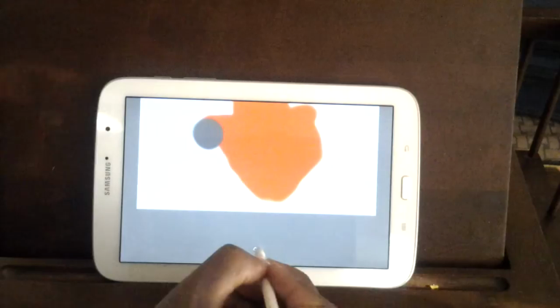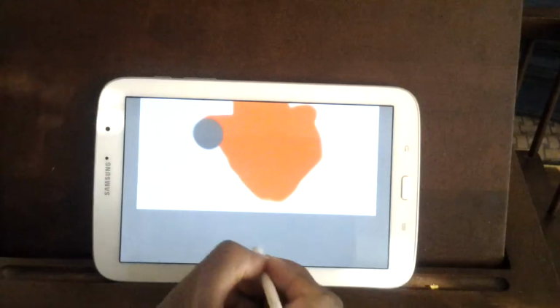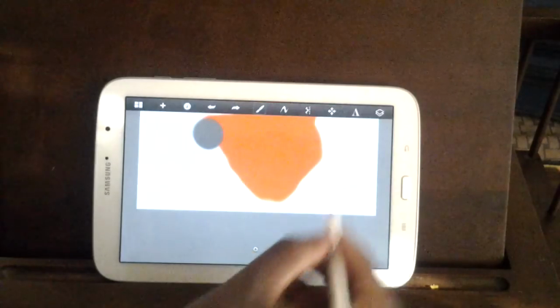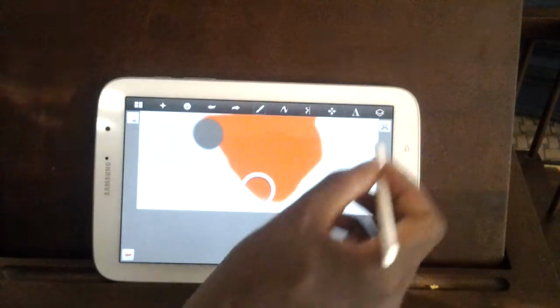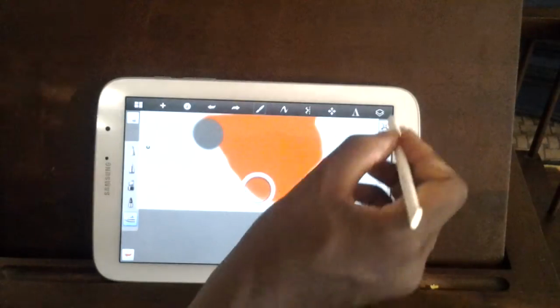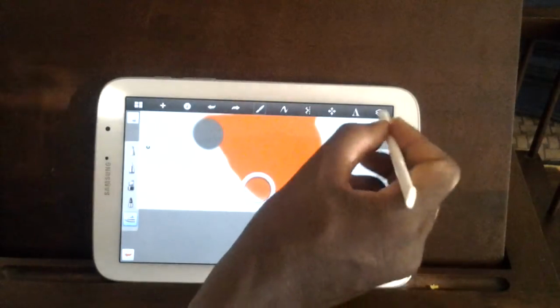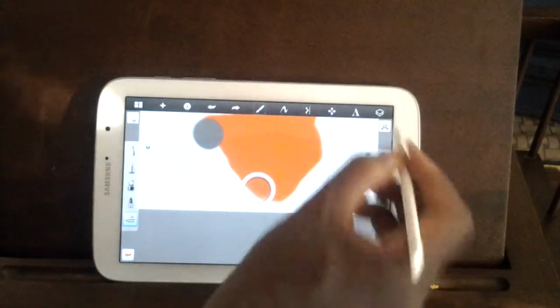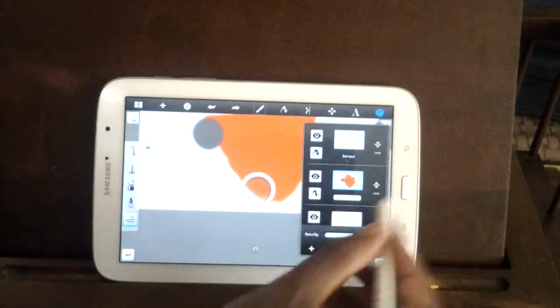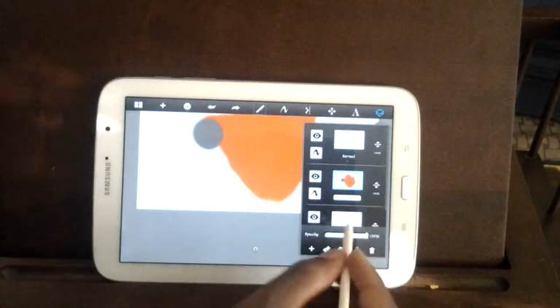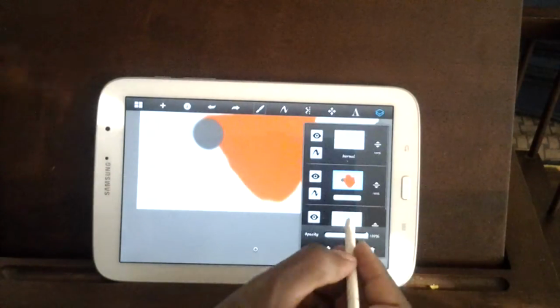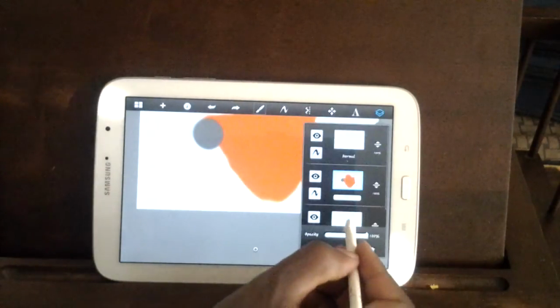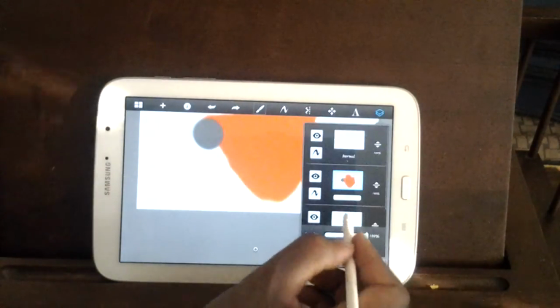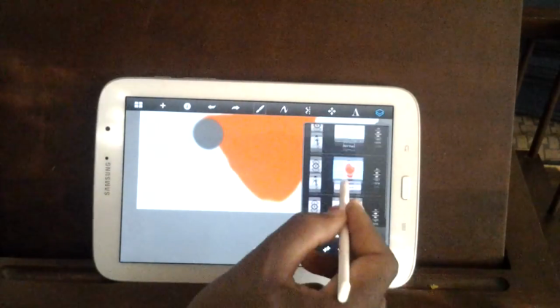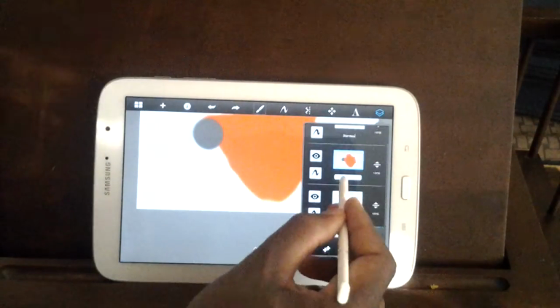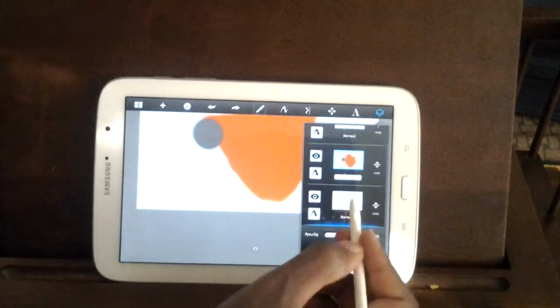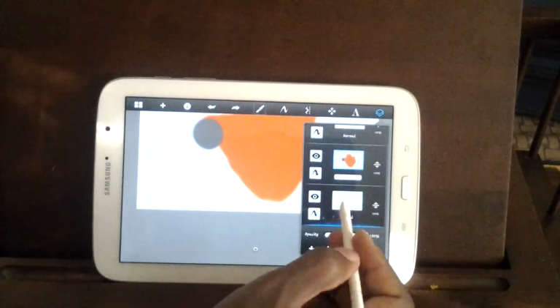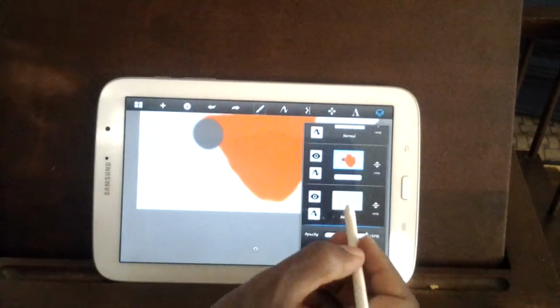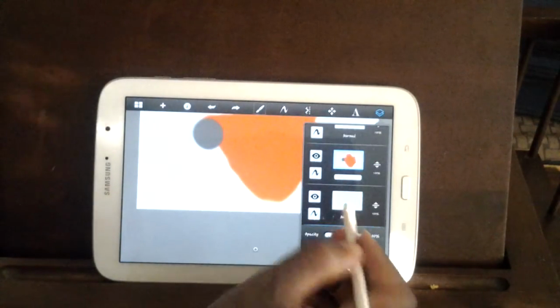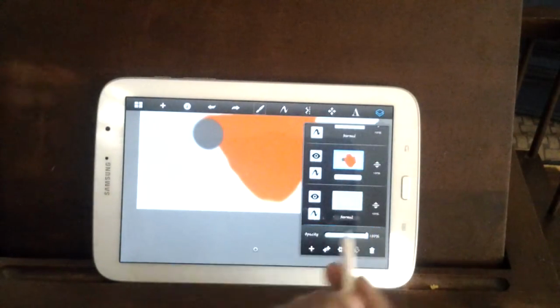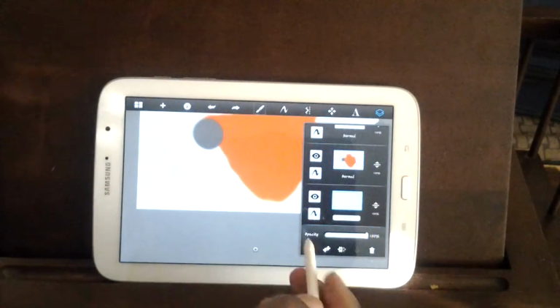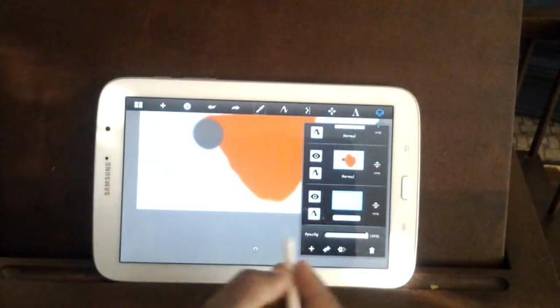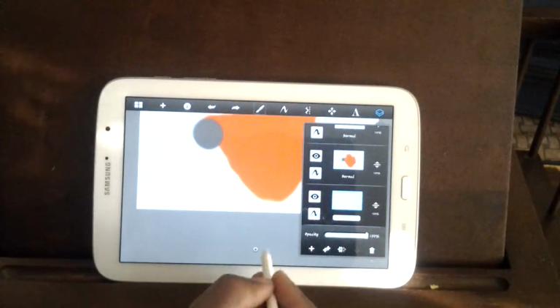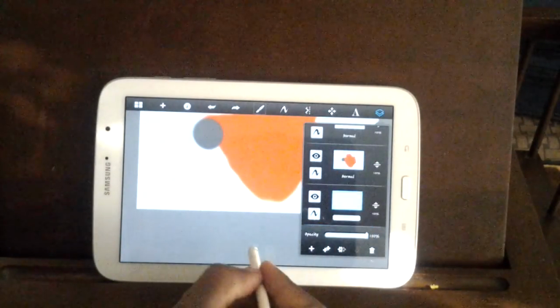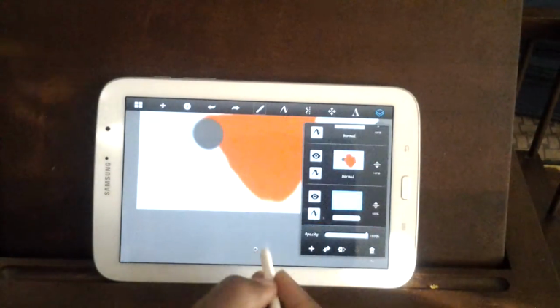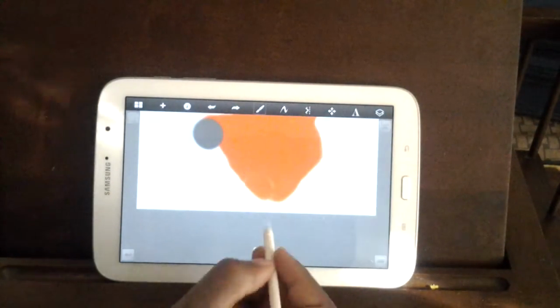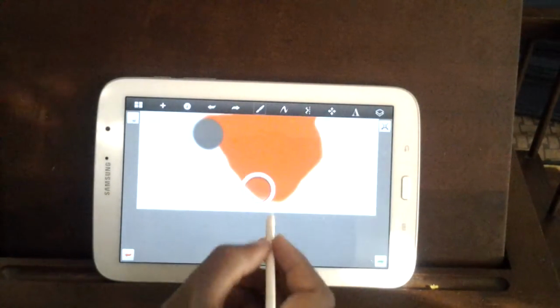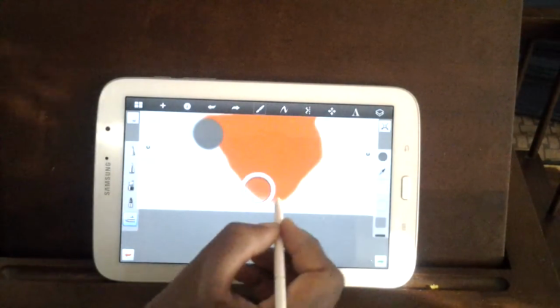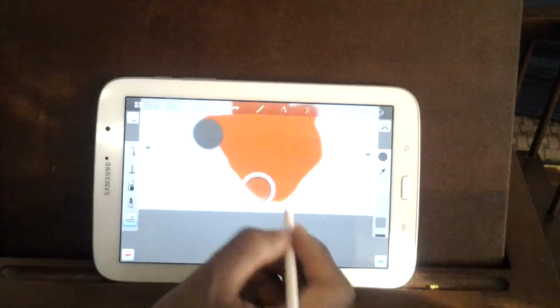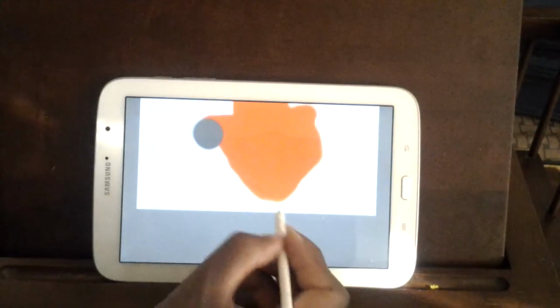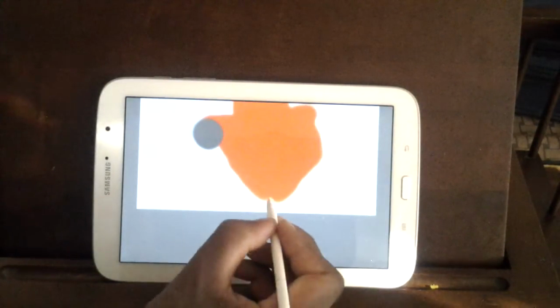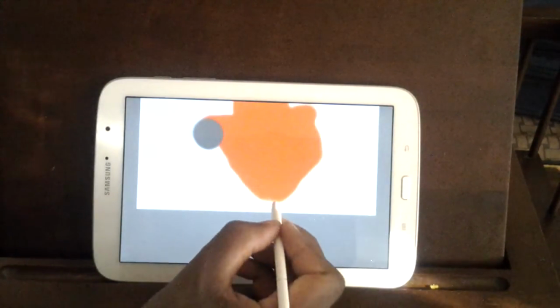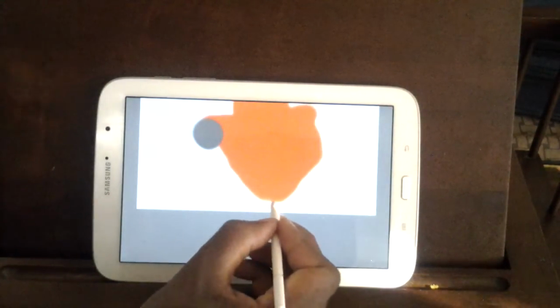You know what? Let's do that on the layer underneath. Okay, let's draw another one.